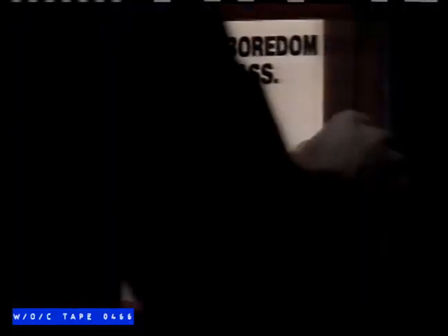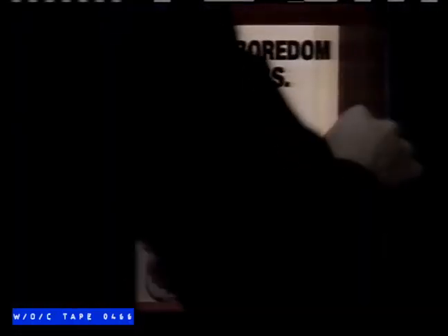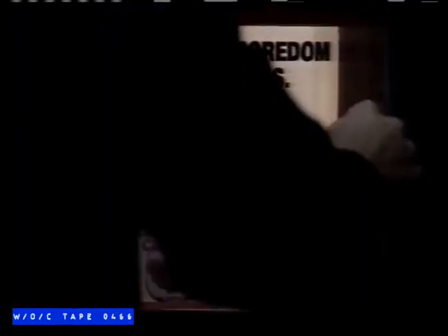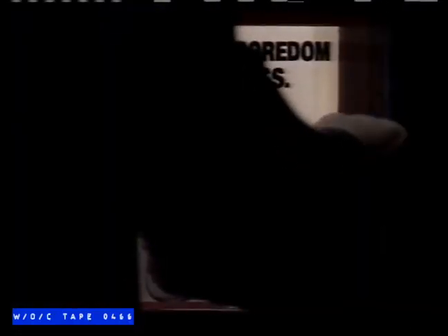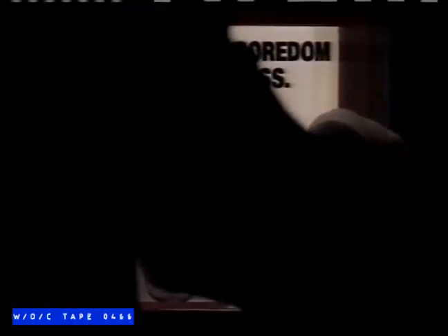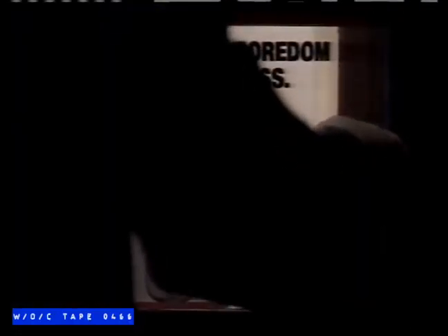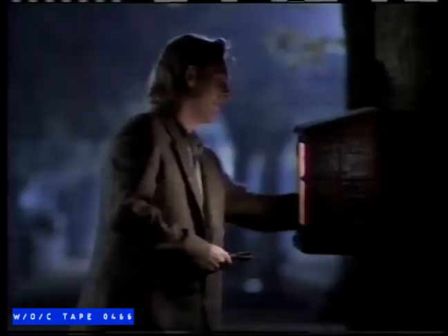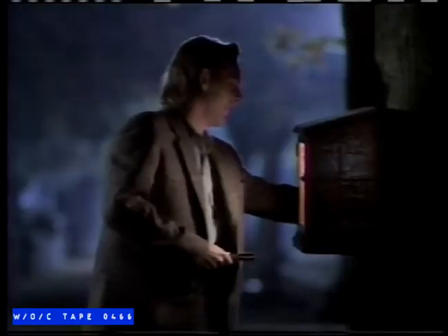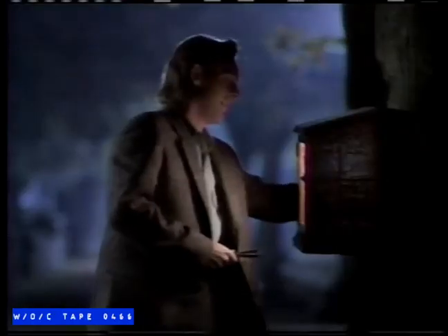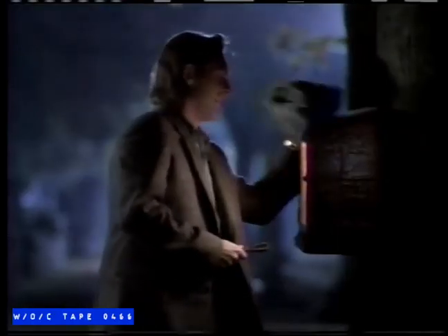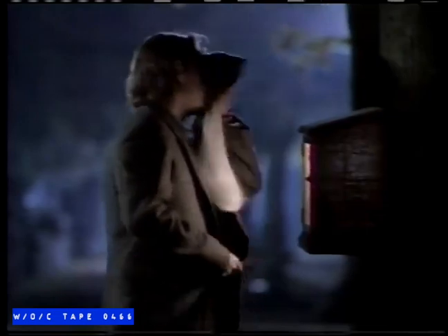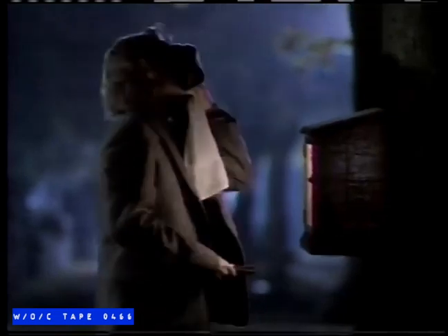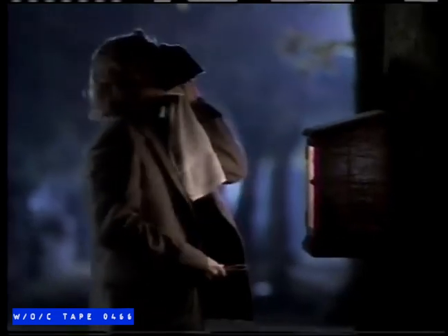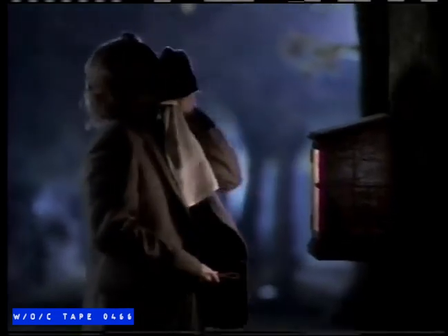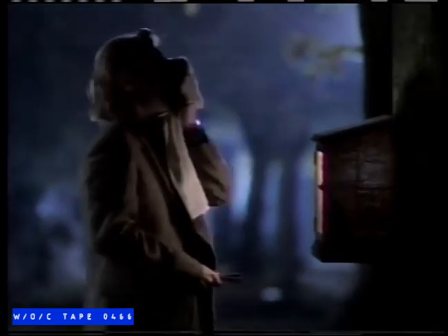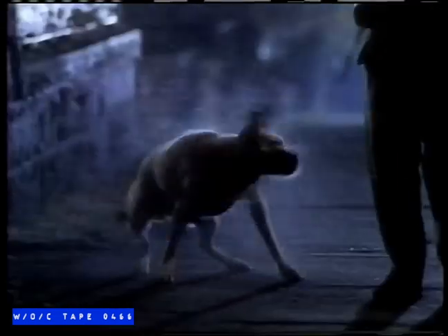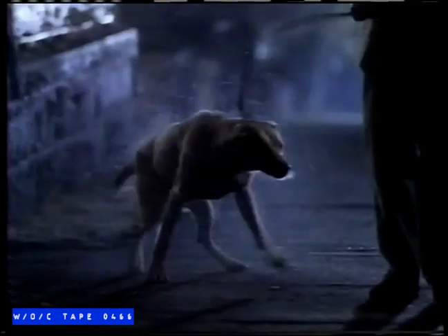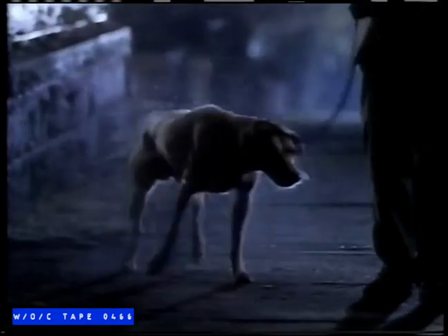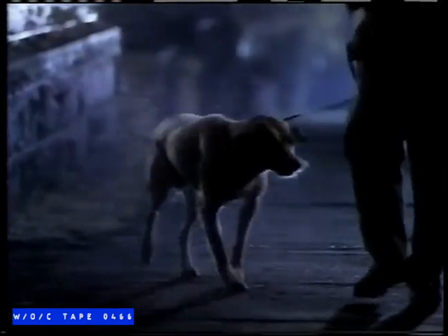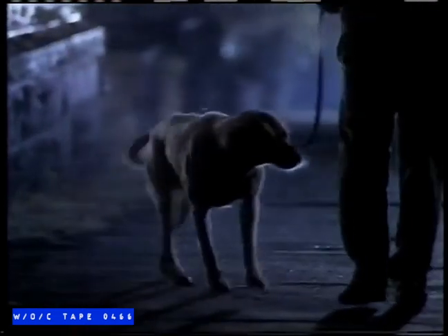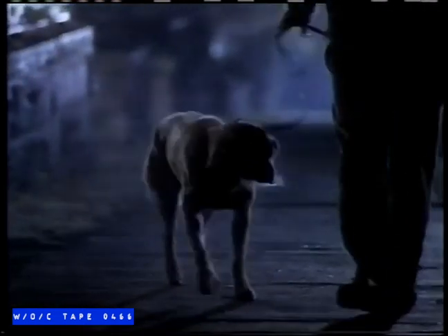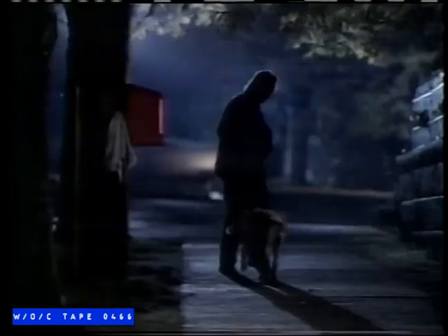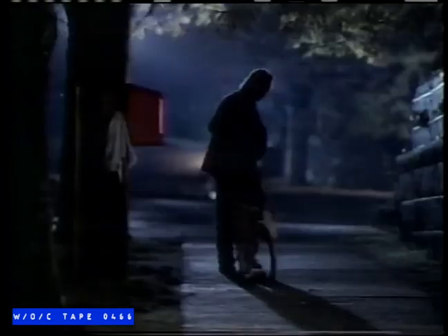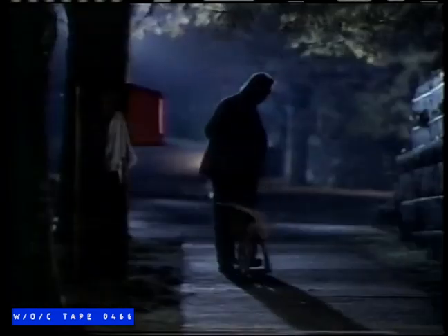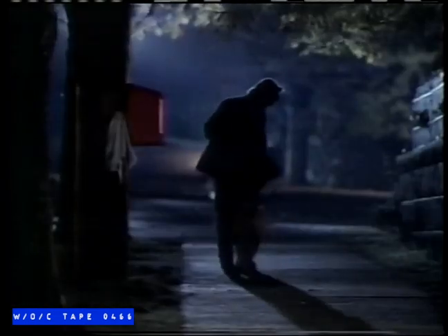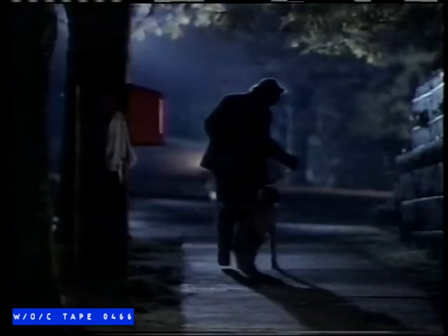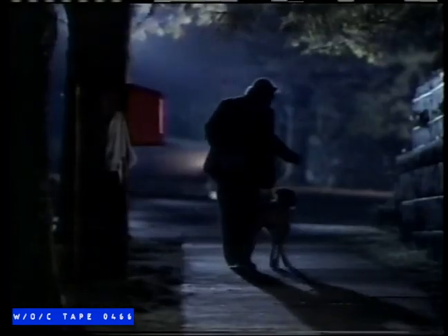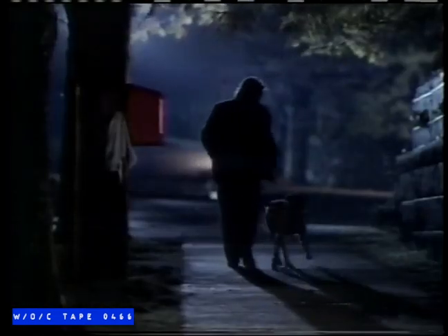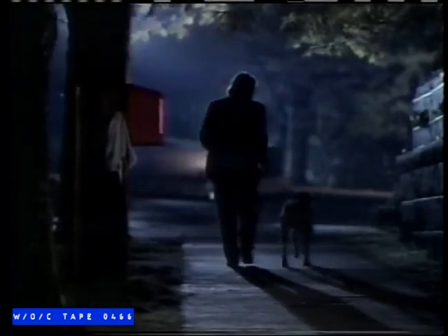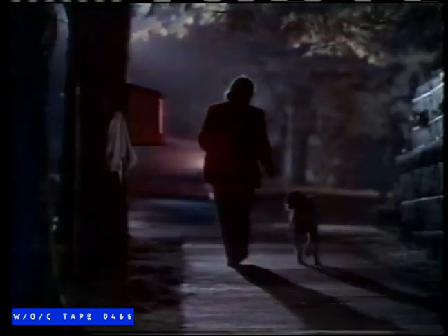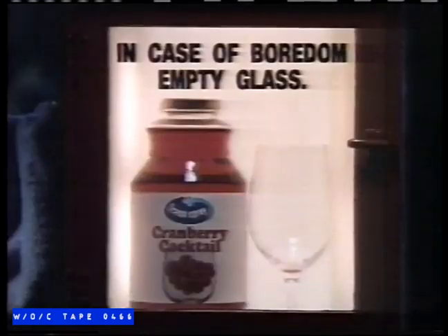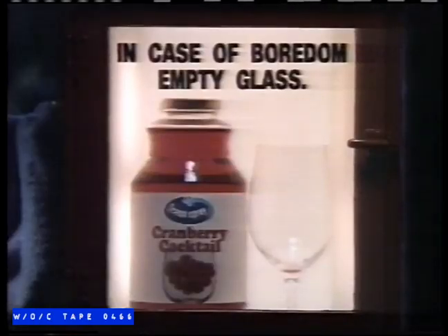Ocean Spray cranberry cocktail. And in case of boredom, empty glass.